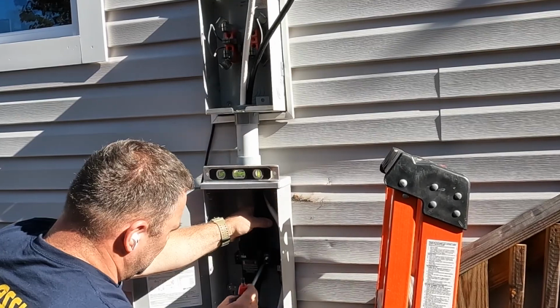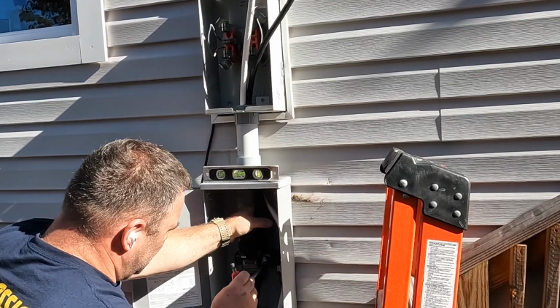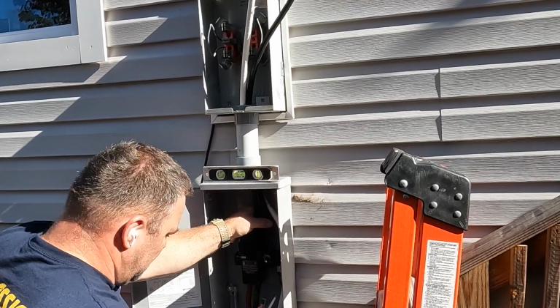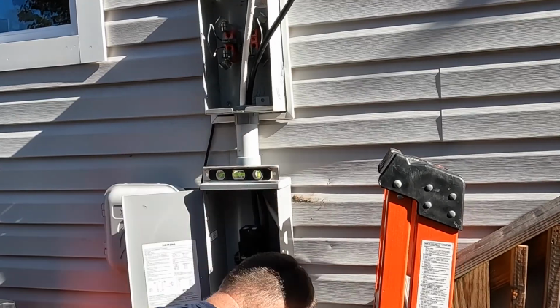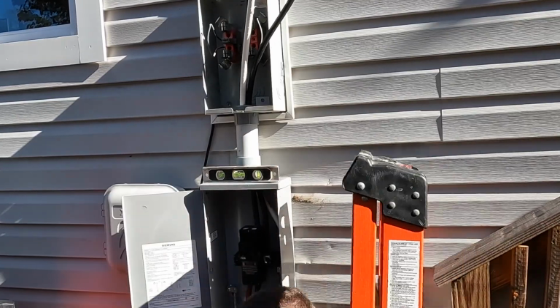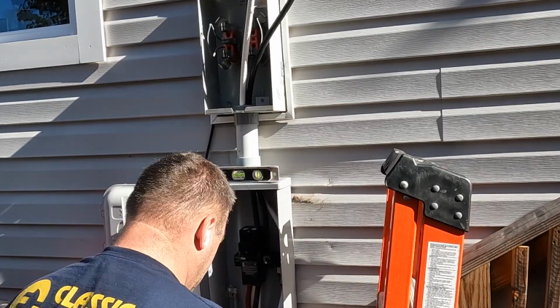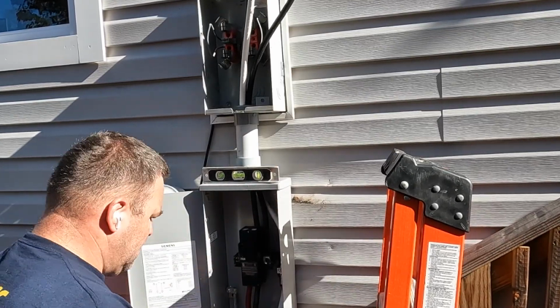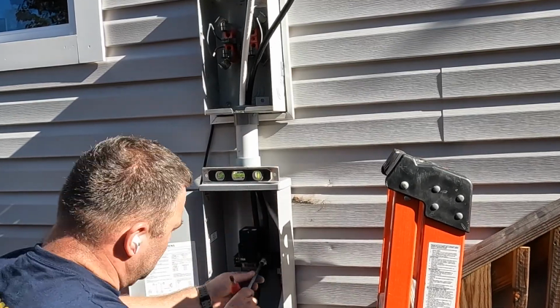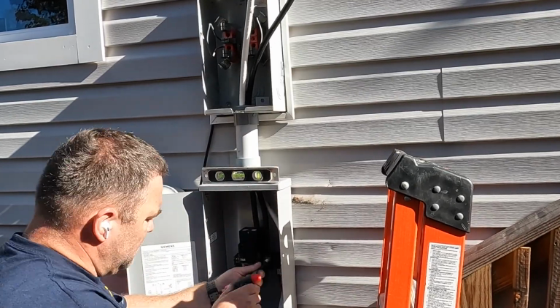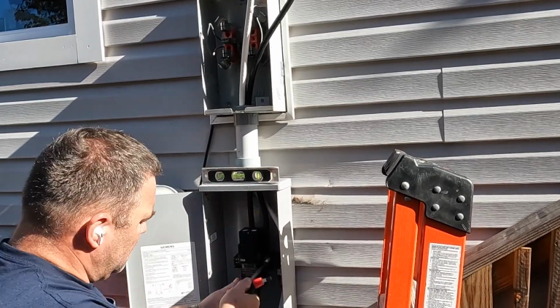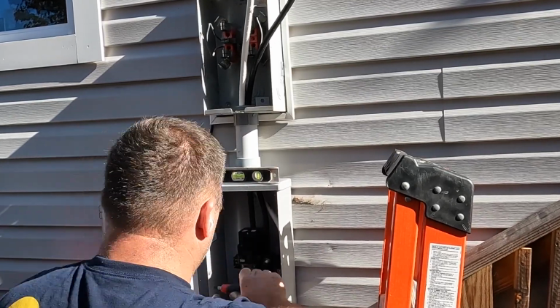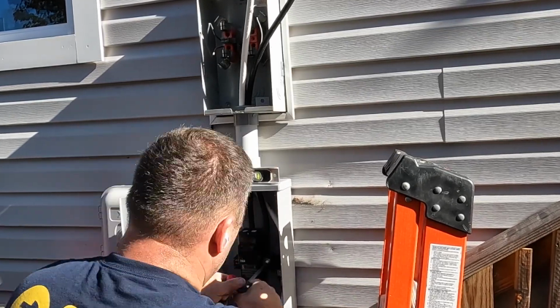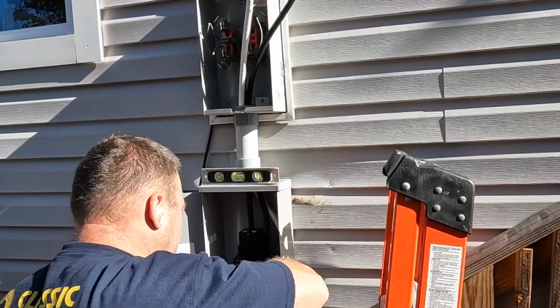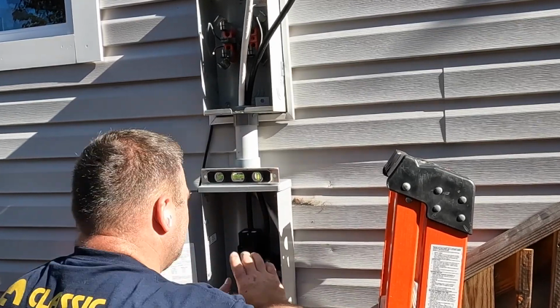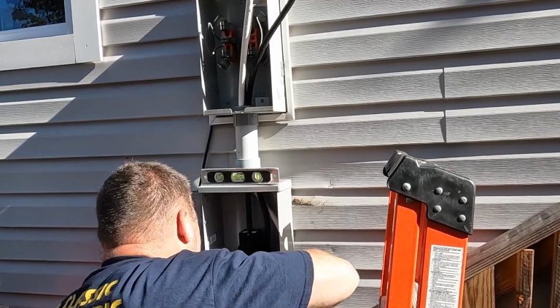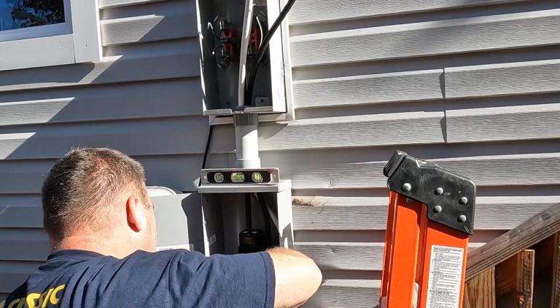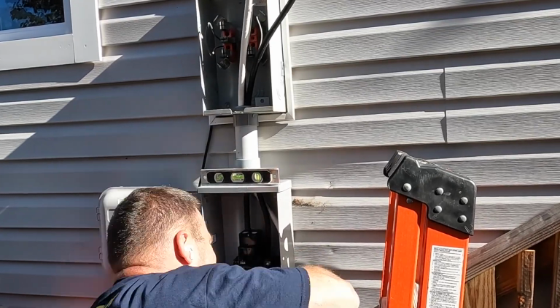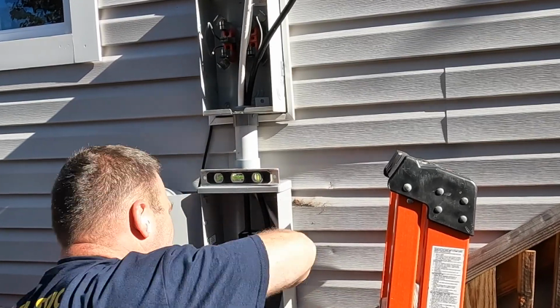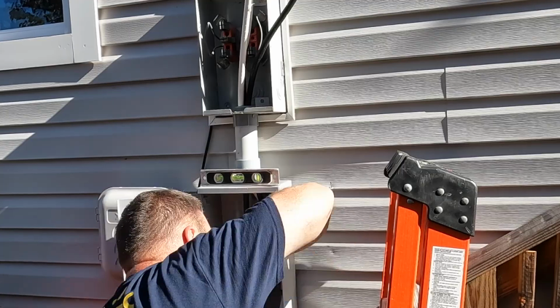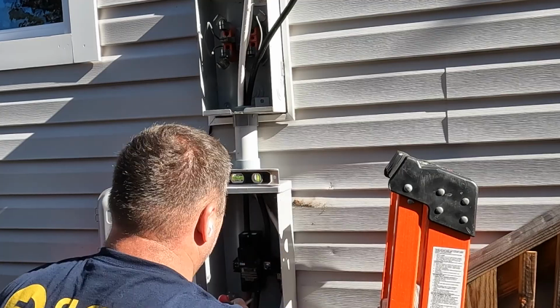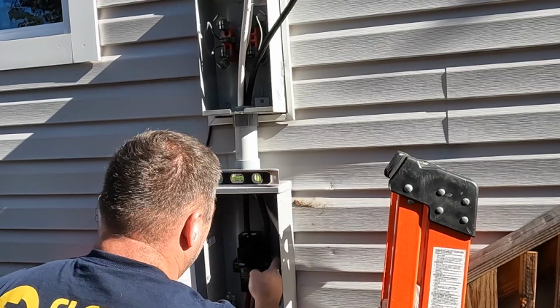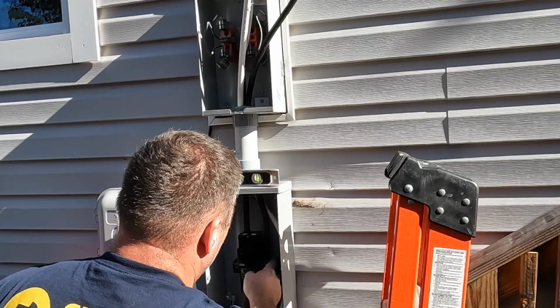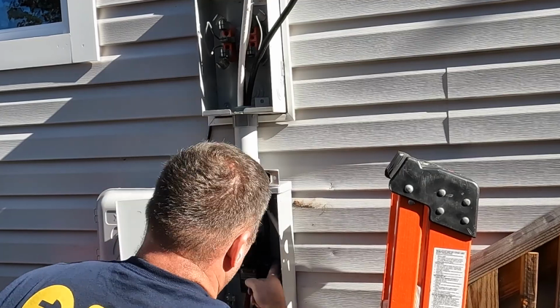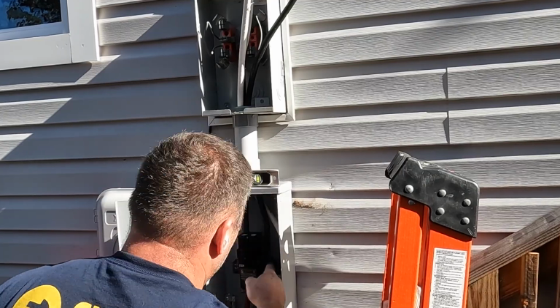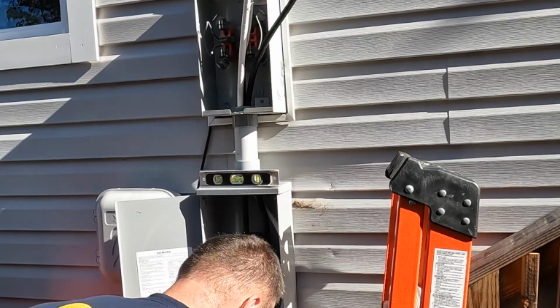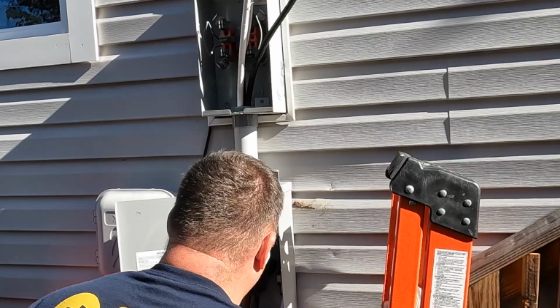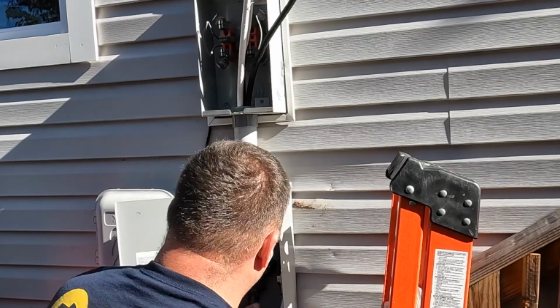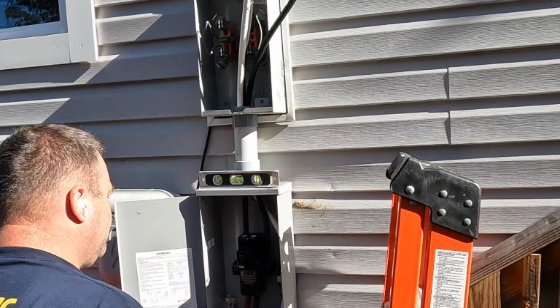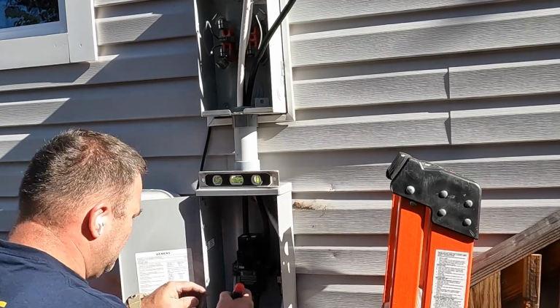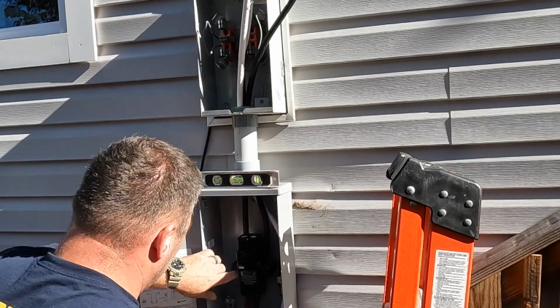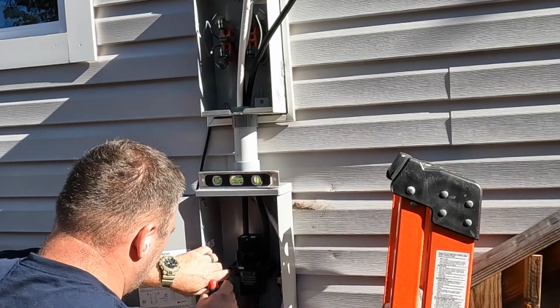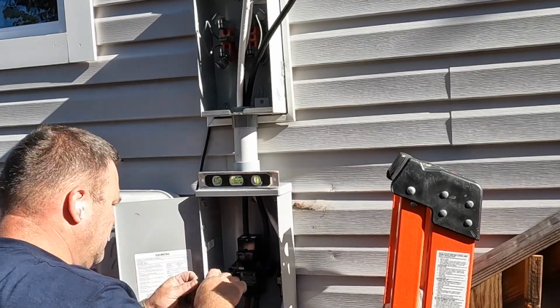The load side of the meter enclosure supplies power to the line side of the main disconnect.